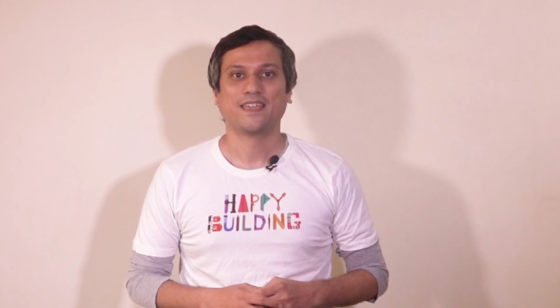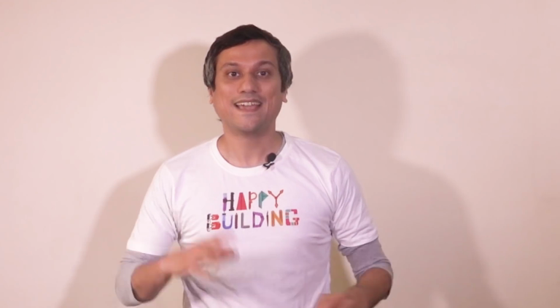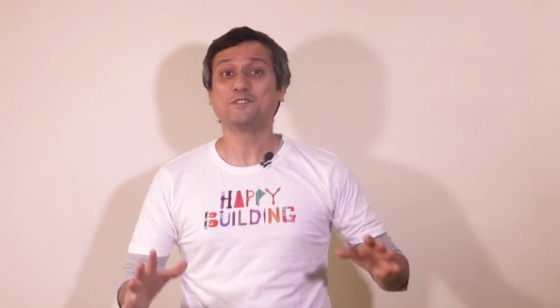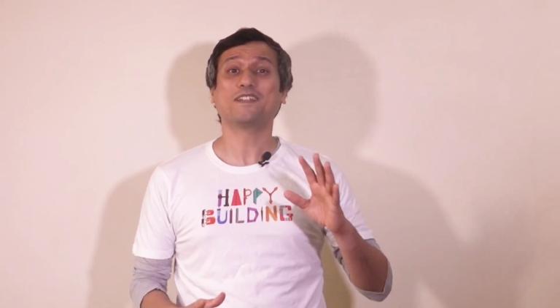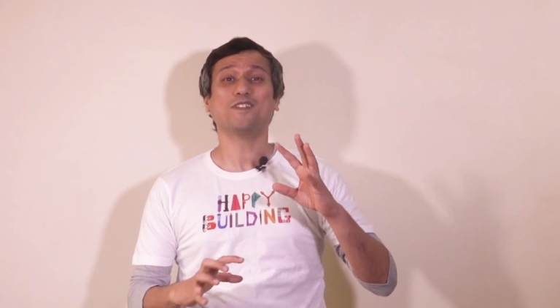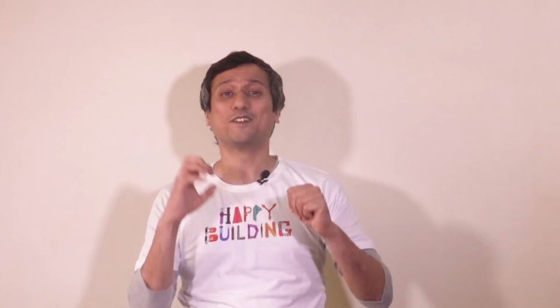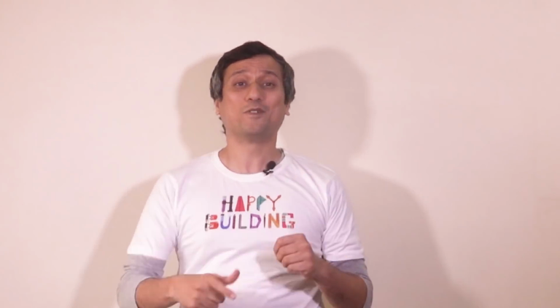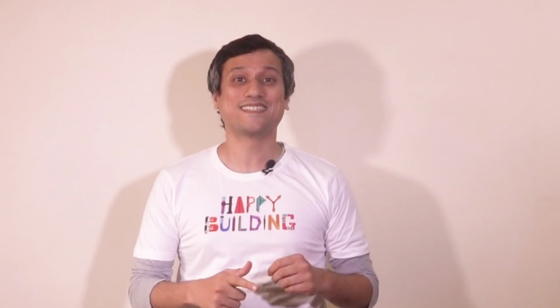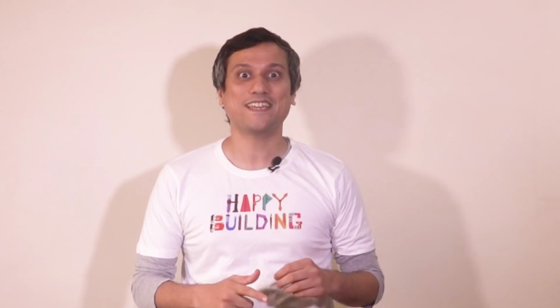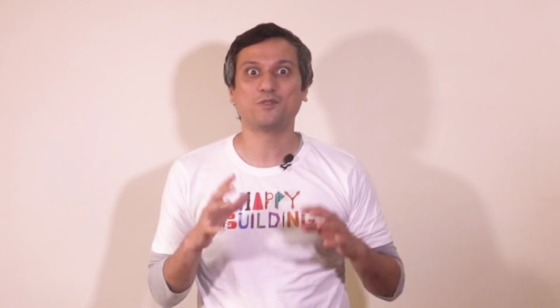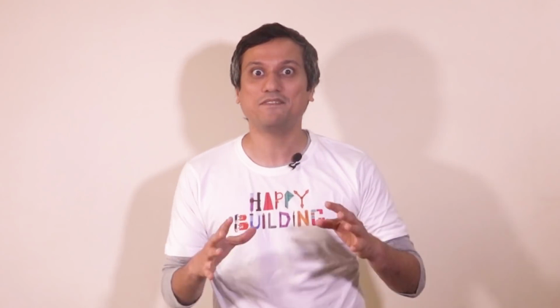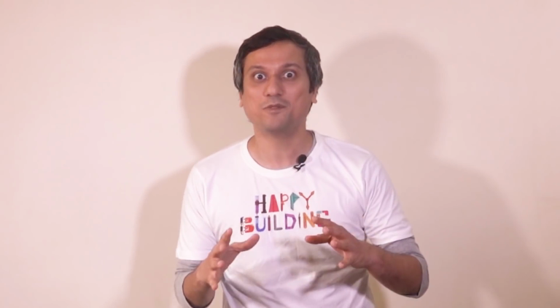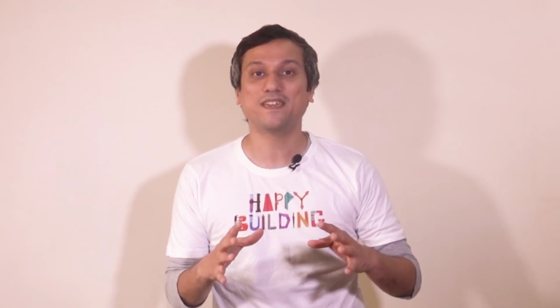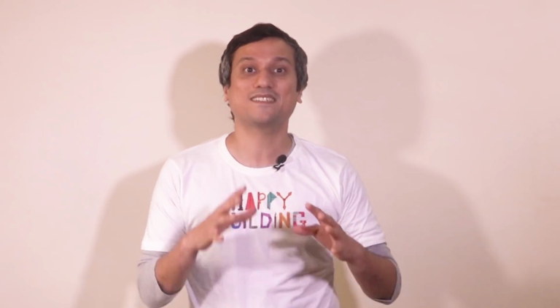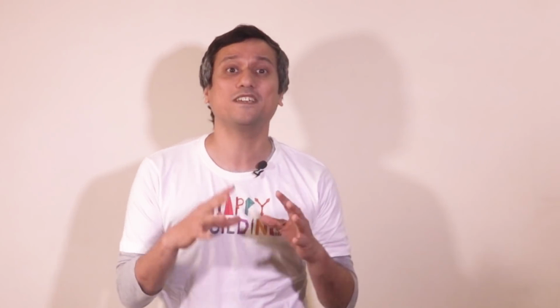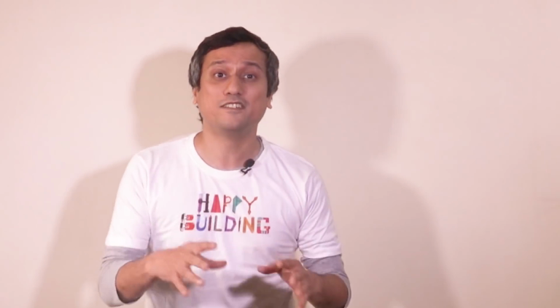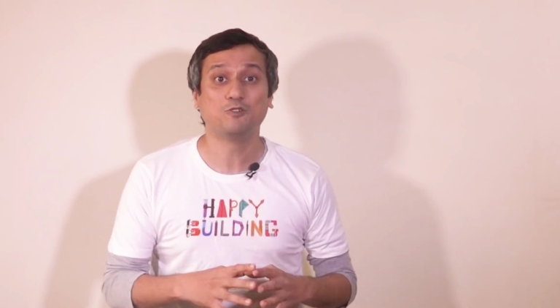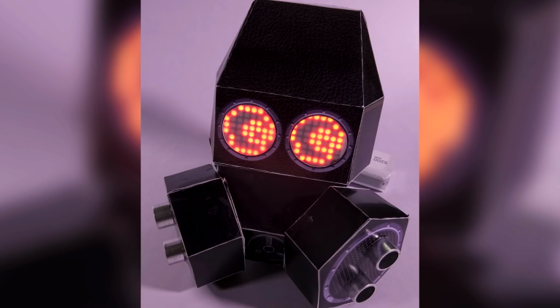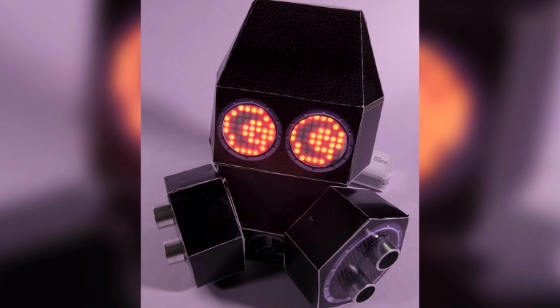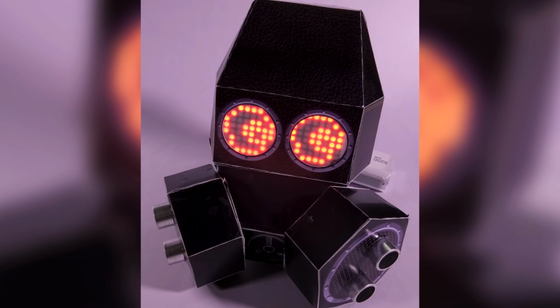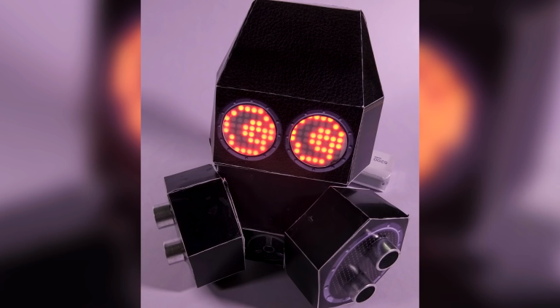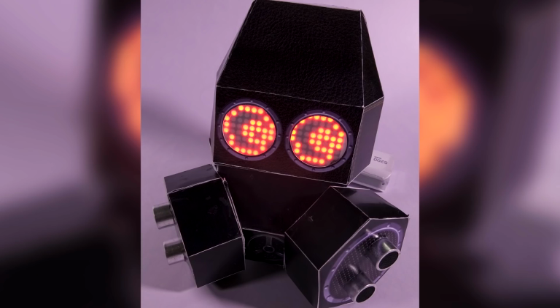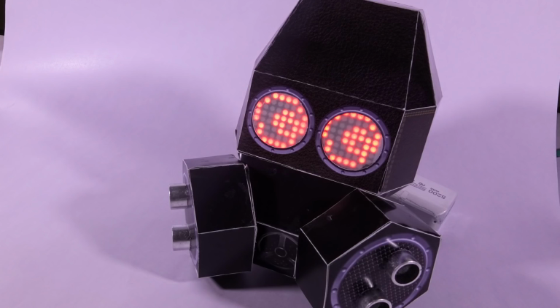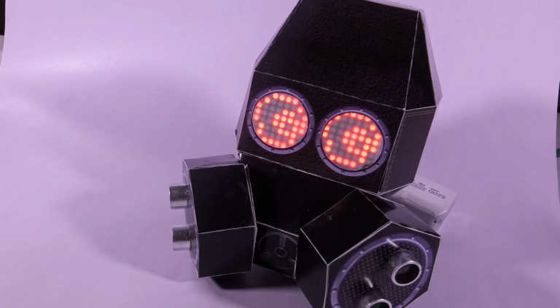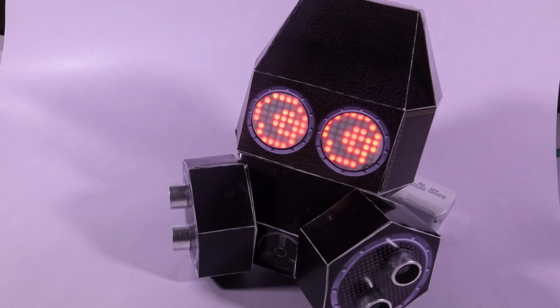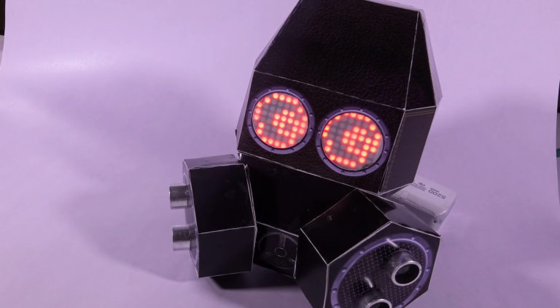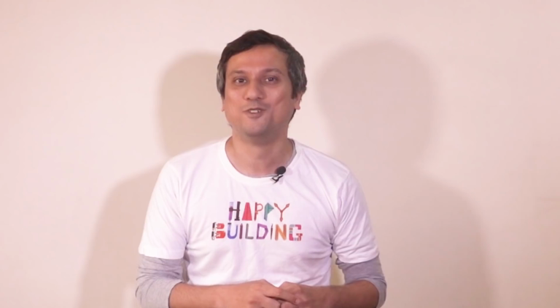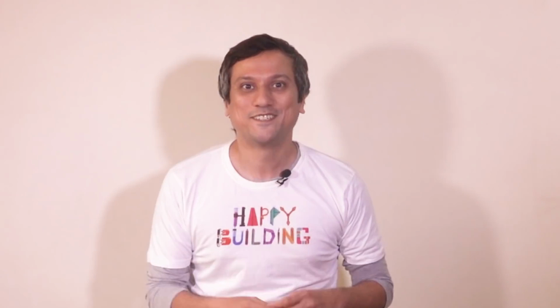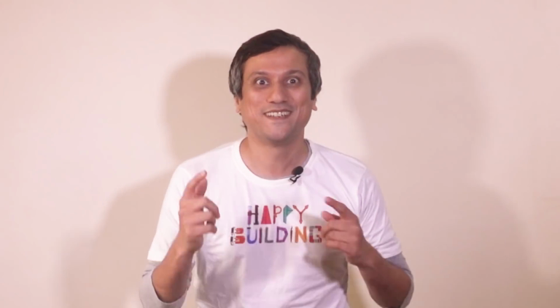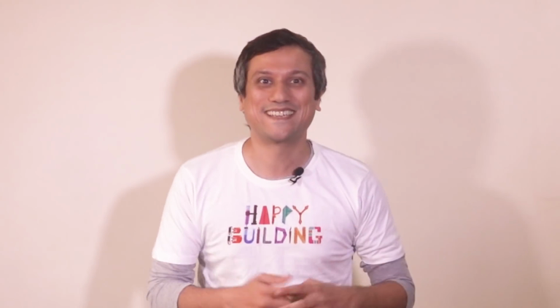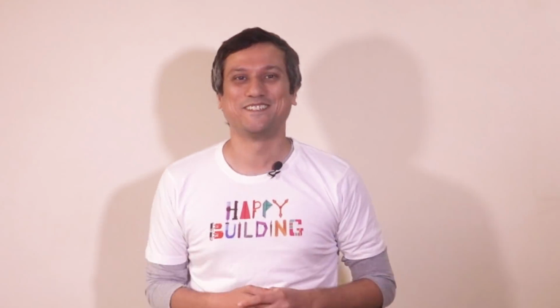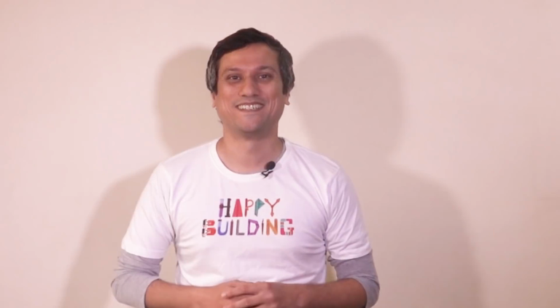Hey guys, welcome to another glorious day. Today we are going to be making something really cool — a mask with eyes that follow you. So let's get to it.